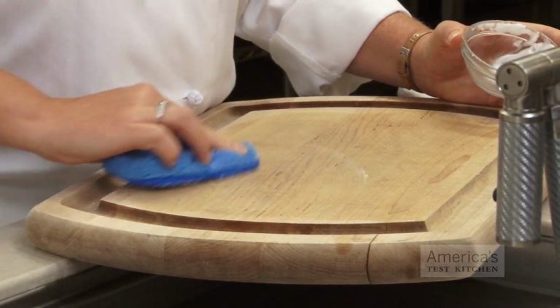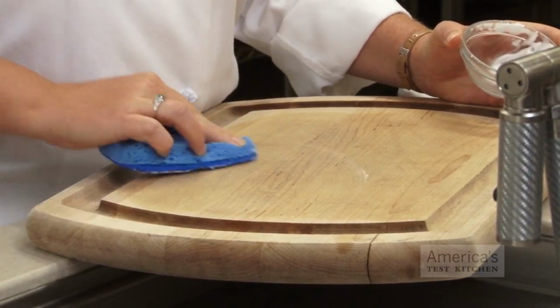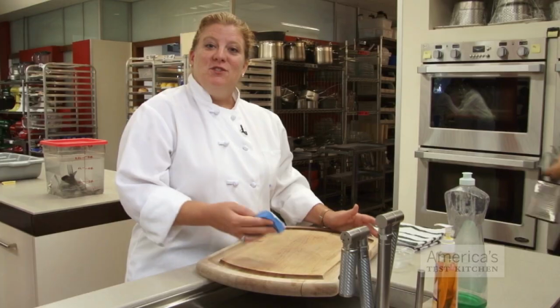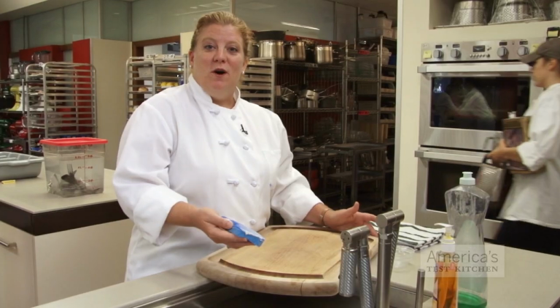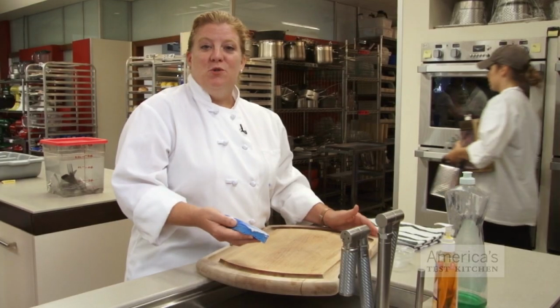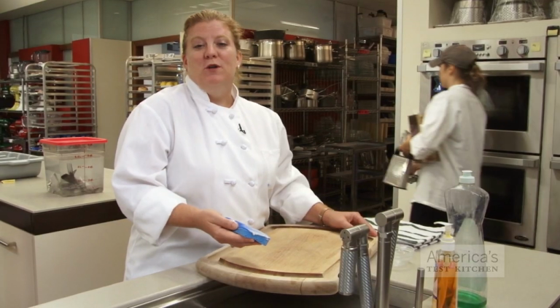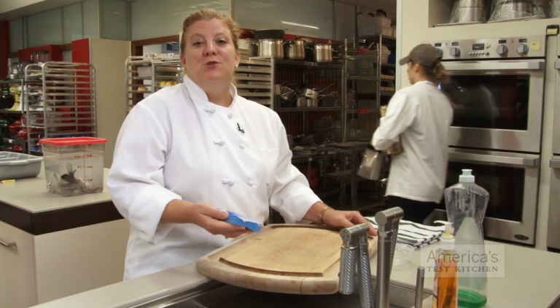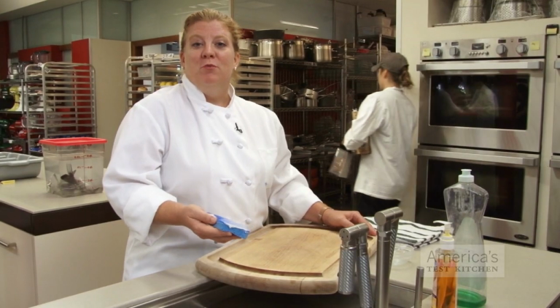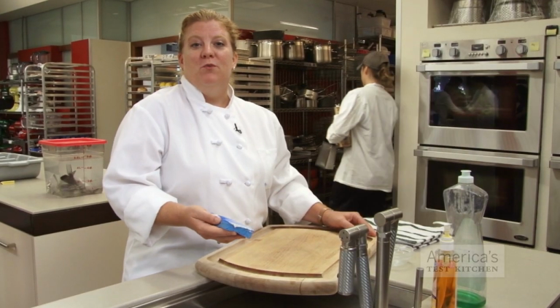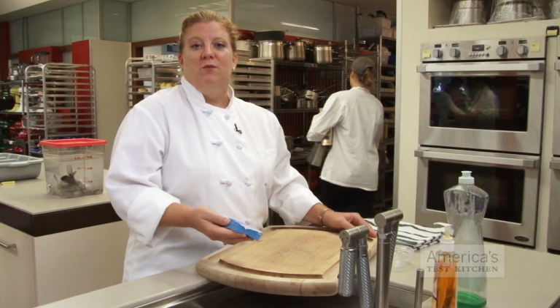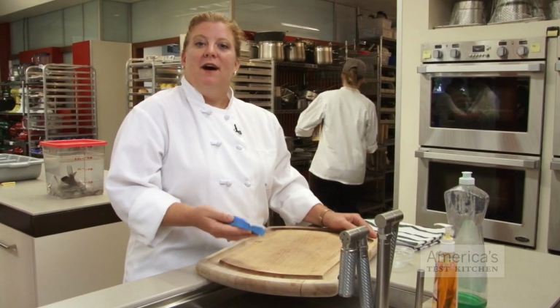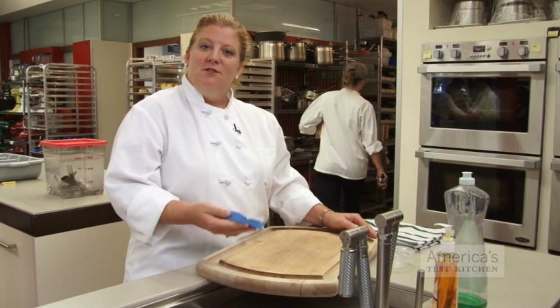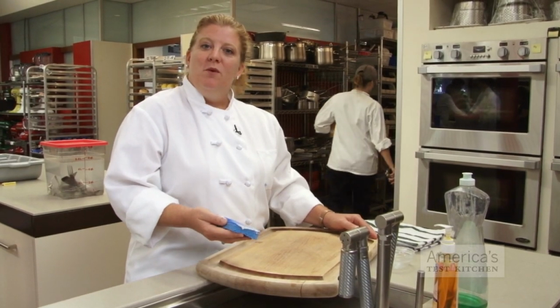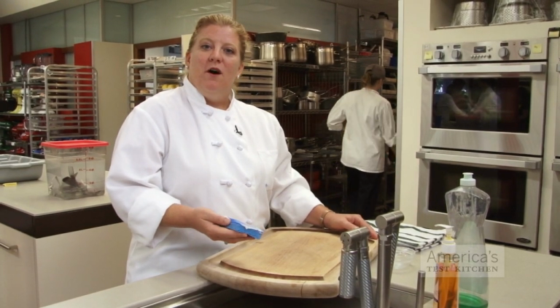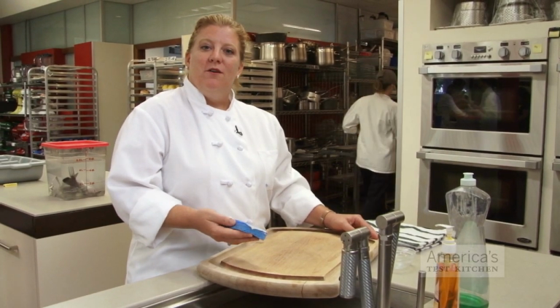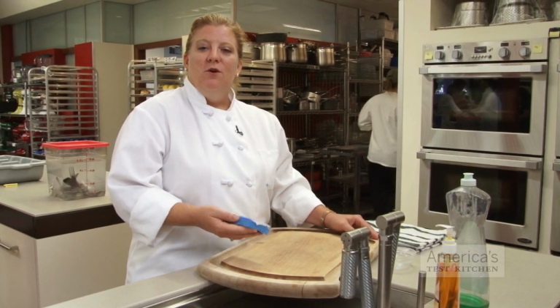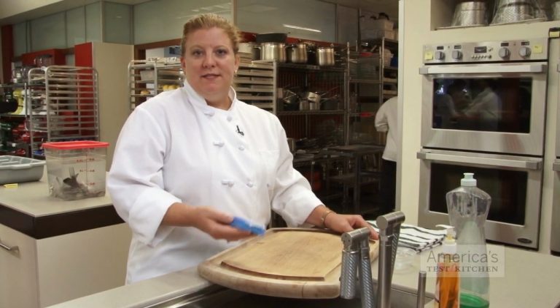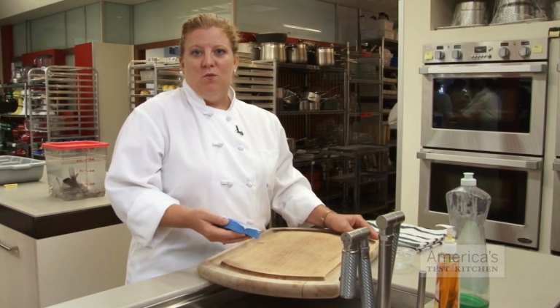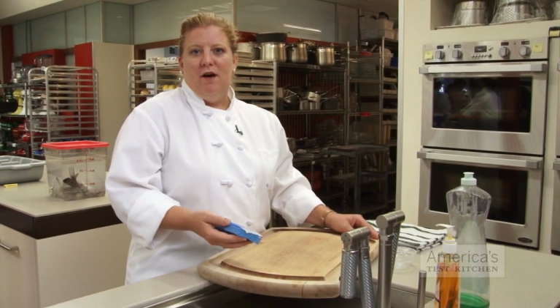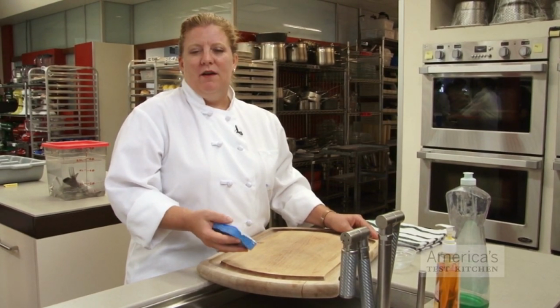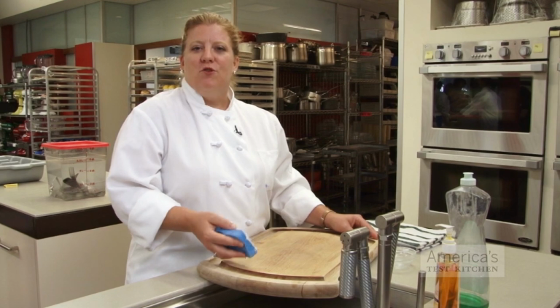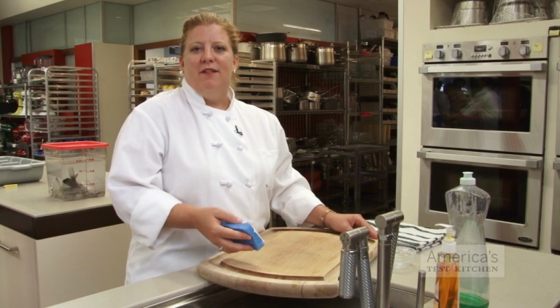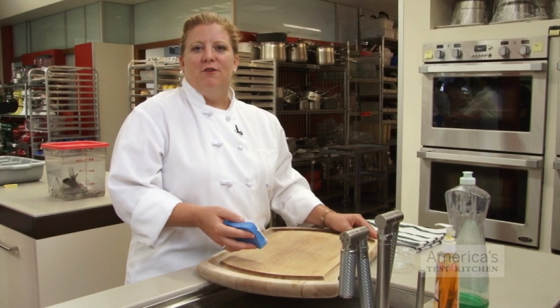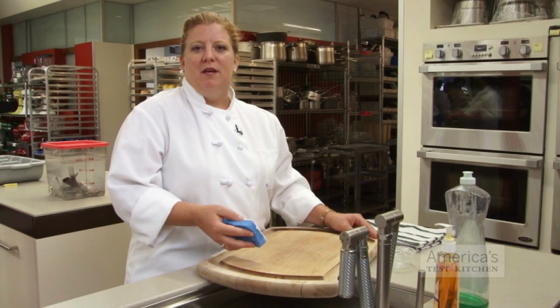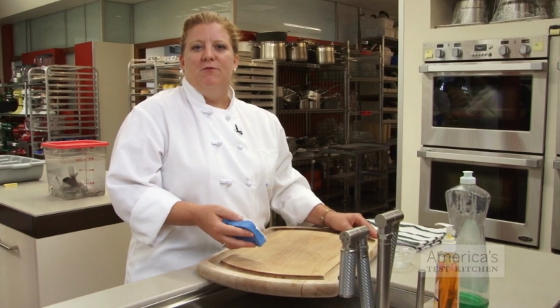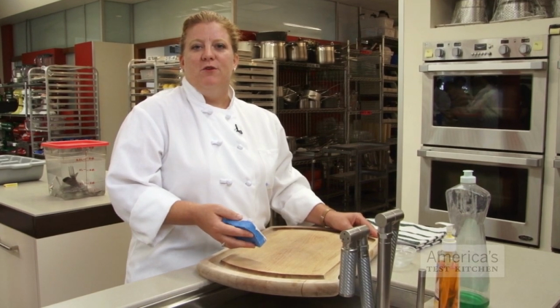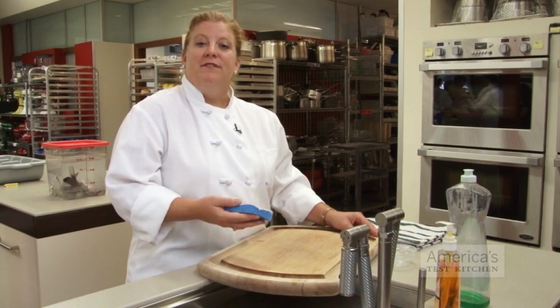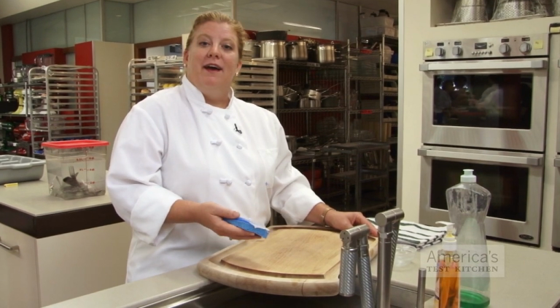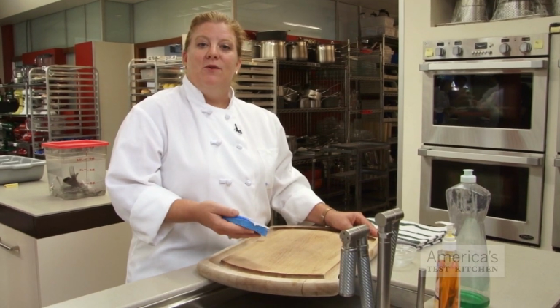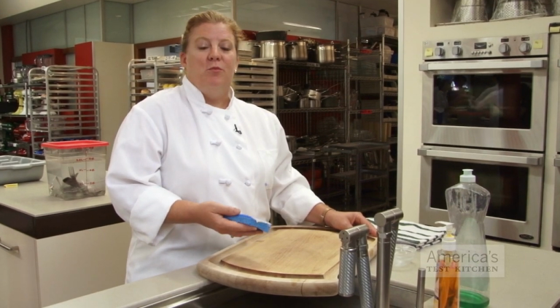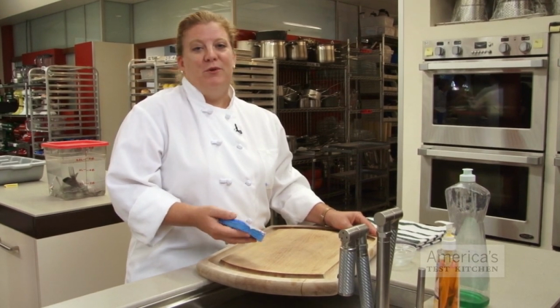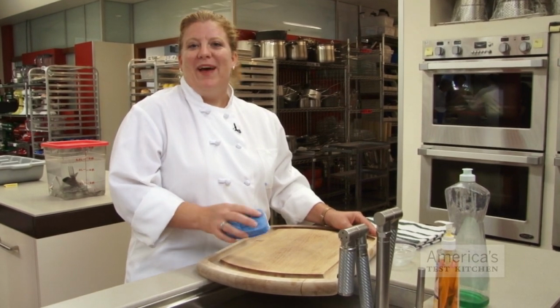Then just wash your board as you normally would with hot soapy water, rinse it well, and dry it thoroughly before you stack it or put it away.